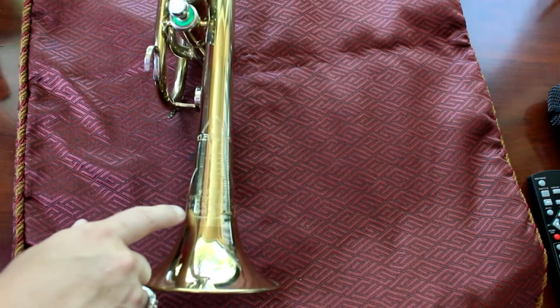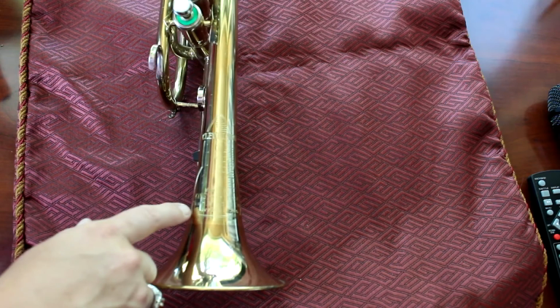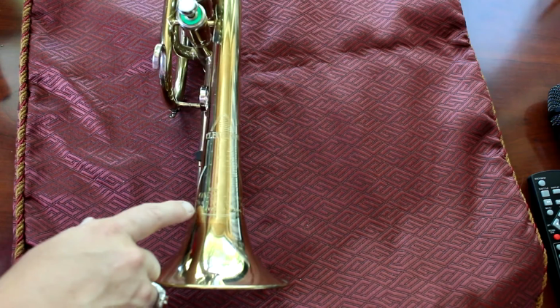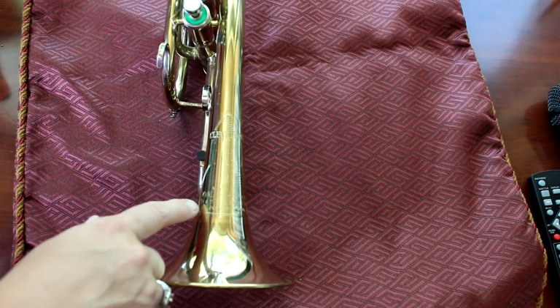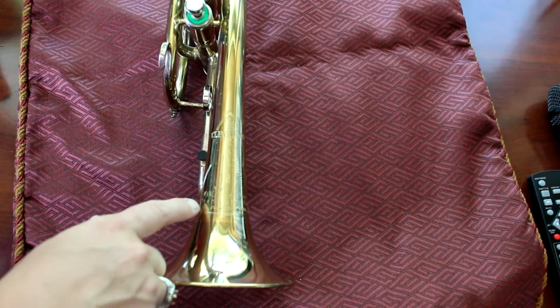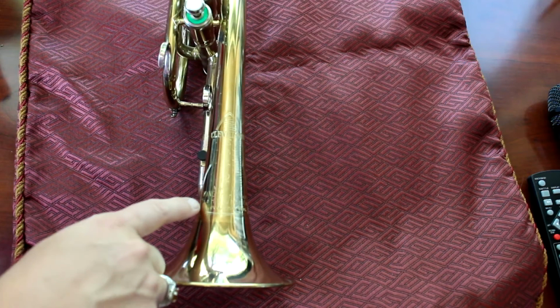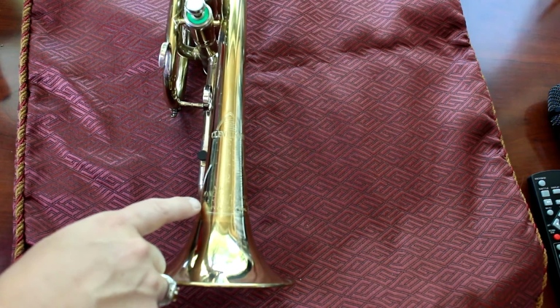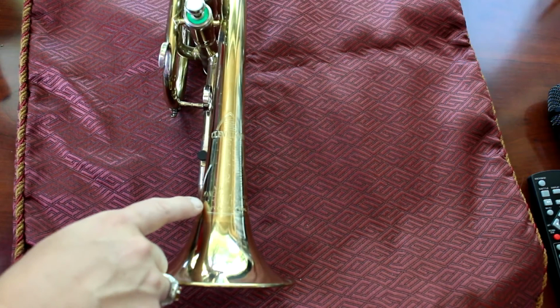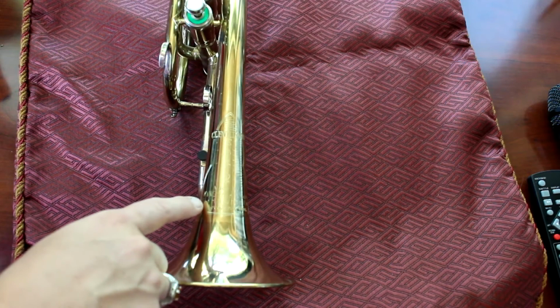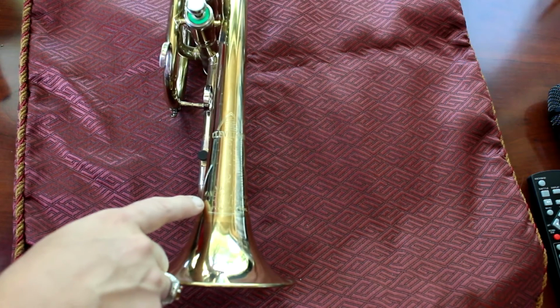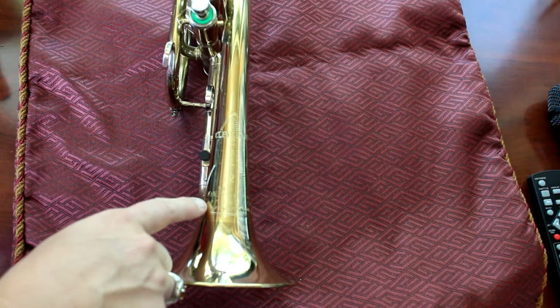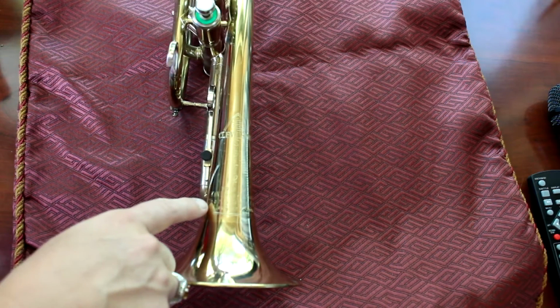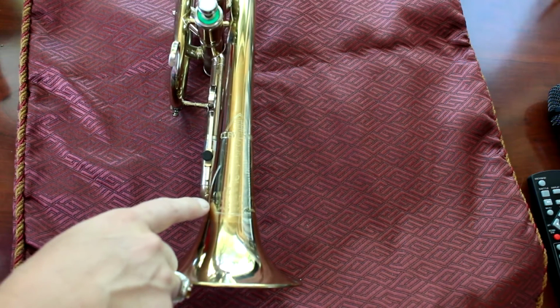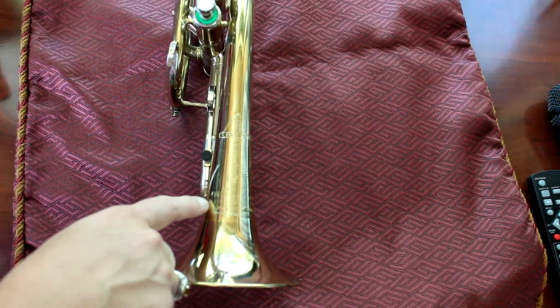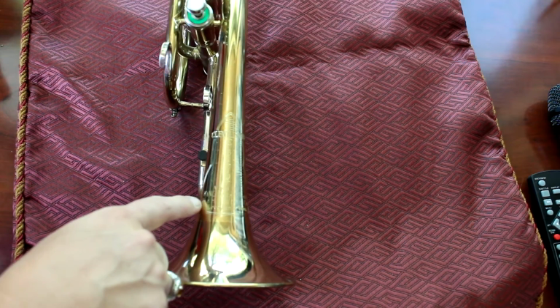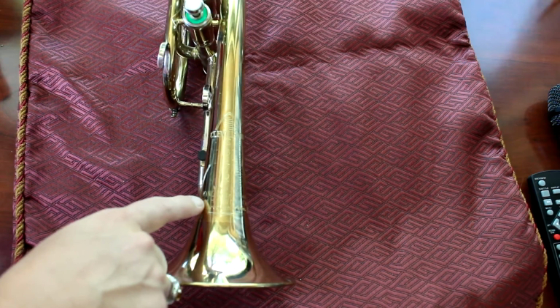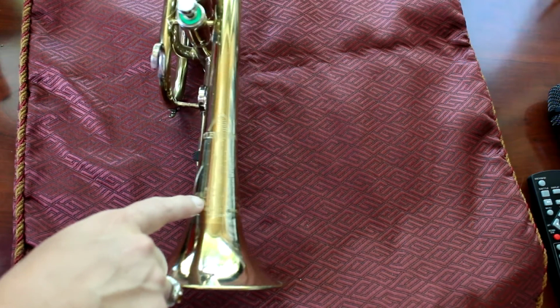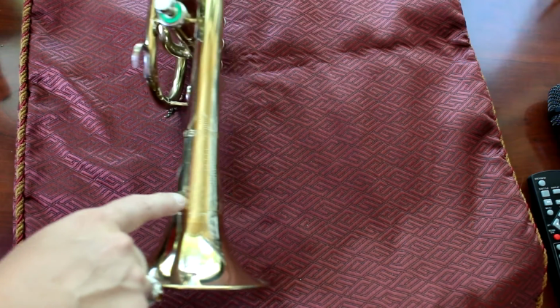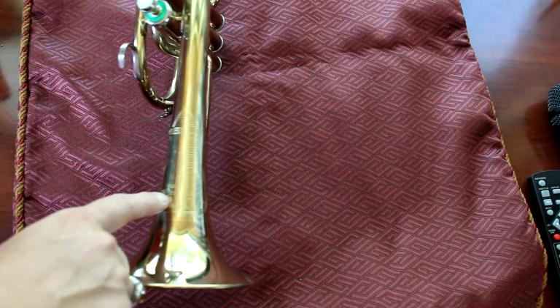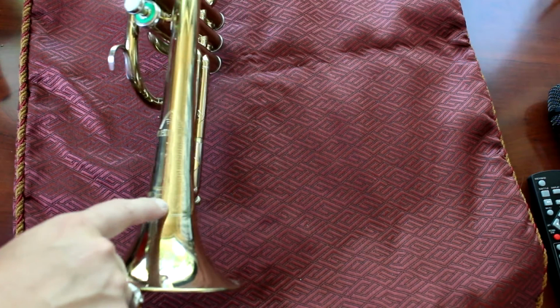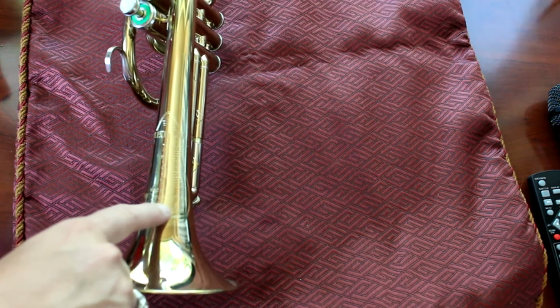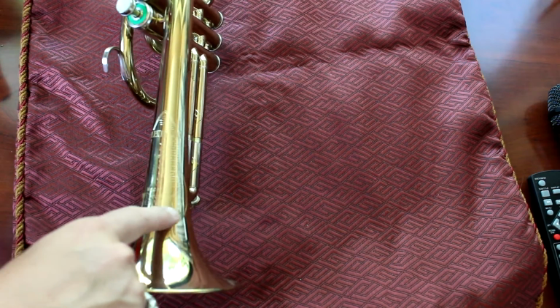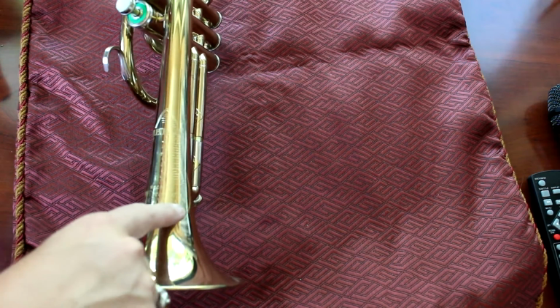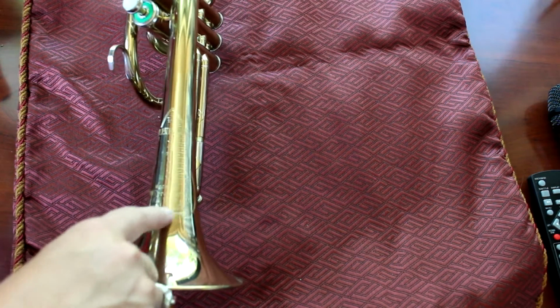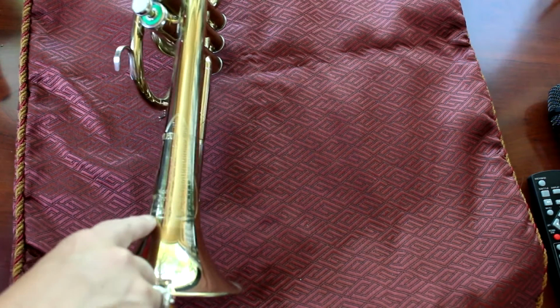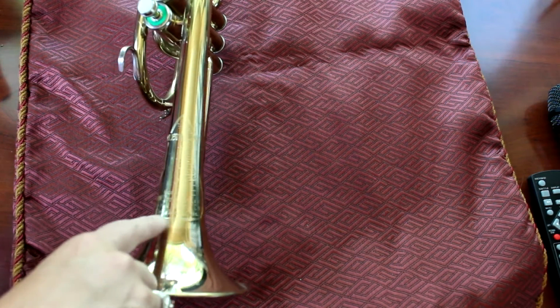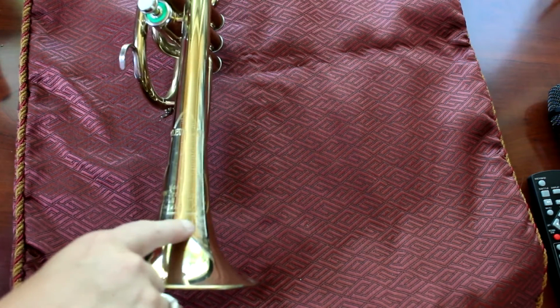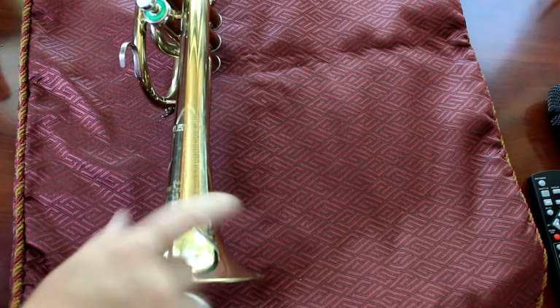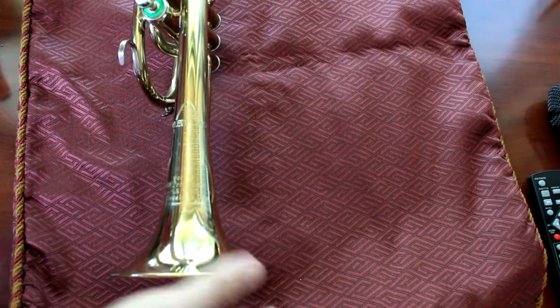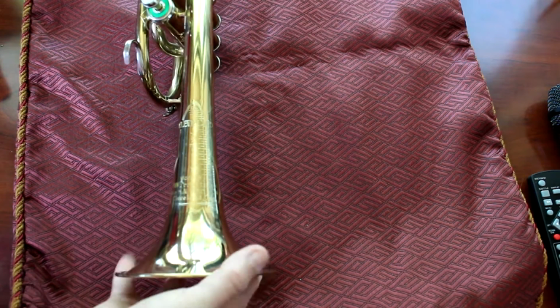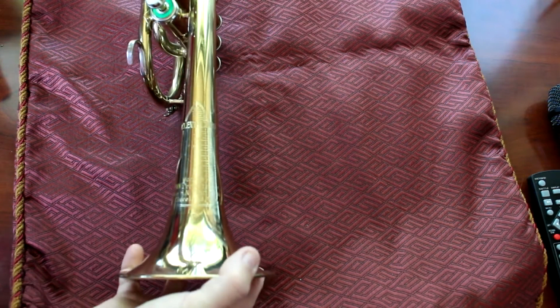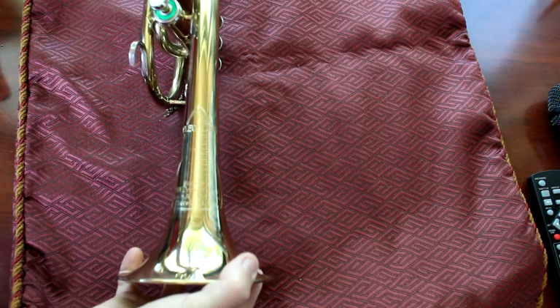Apparently no craftswomen were available. The H.N. White Company, Cleveland, Ohio.